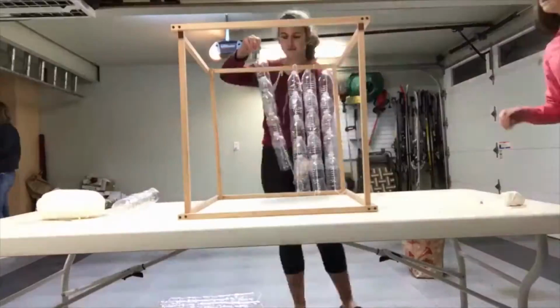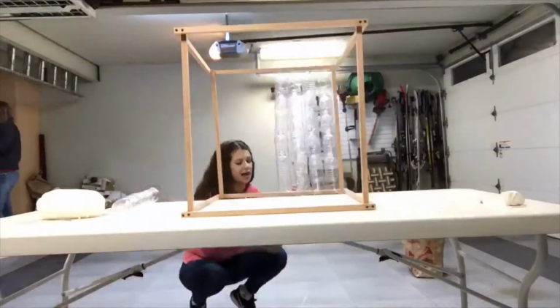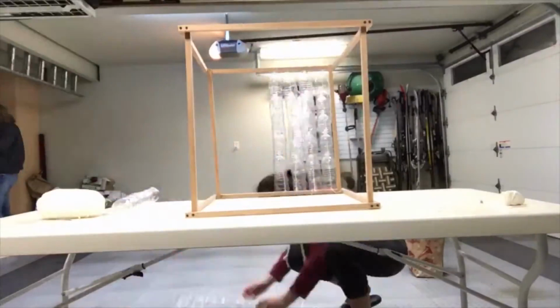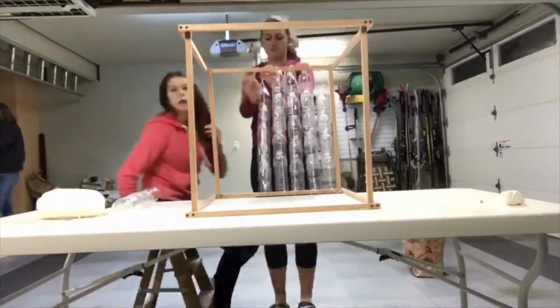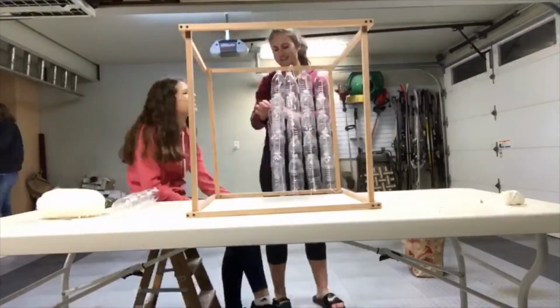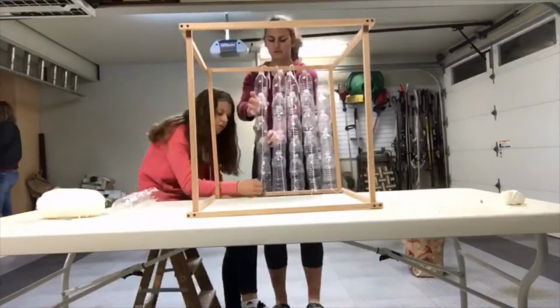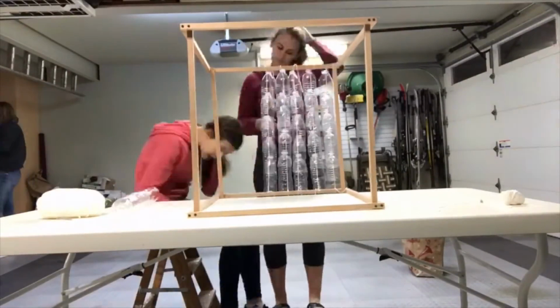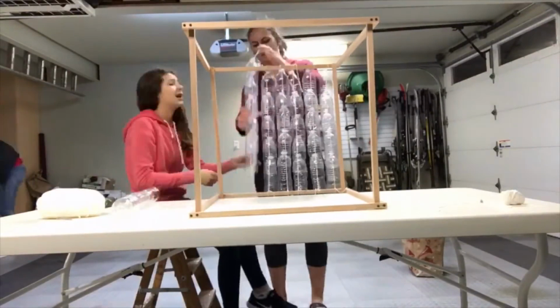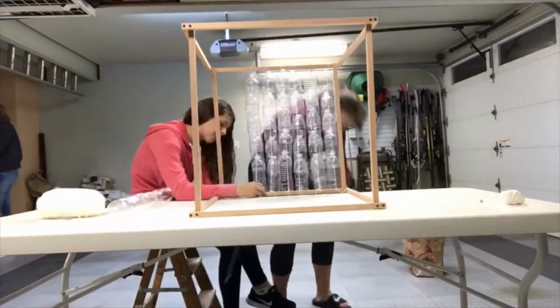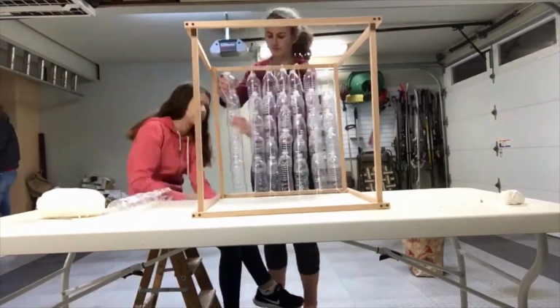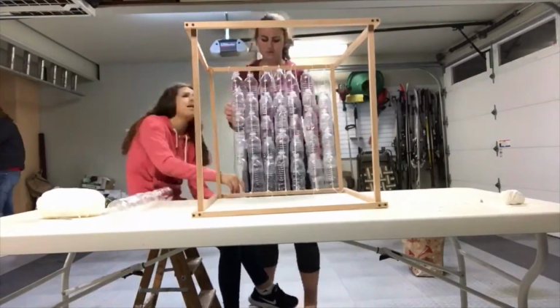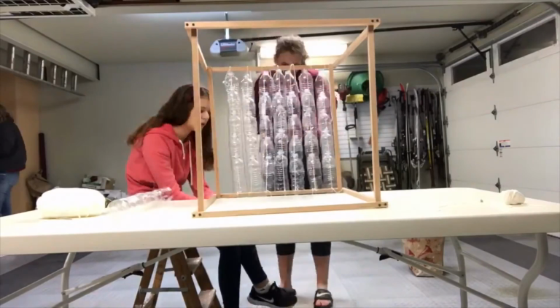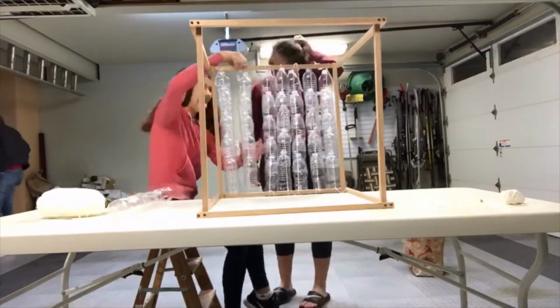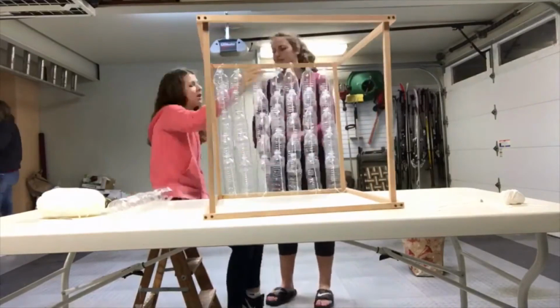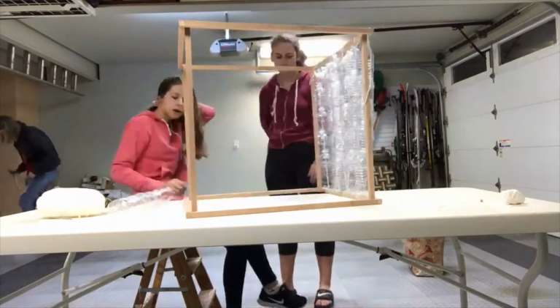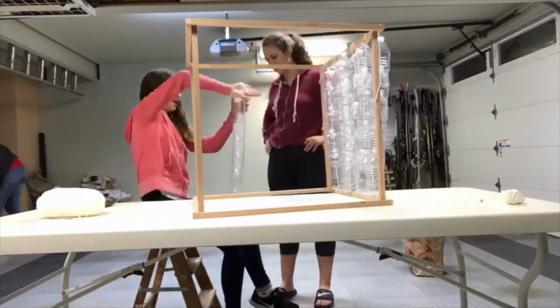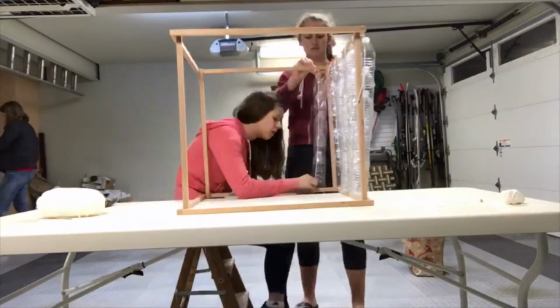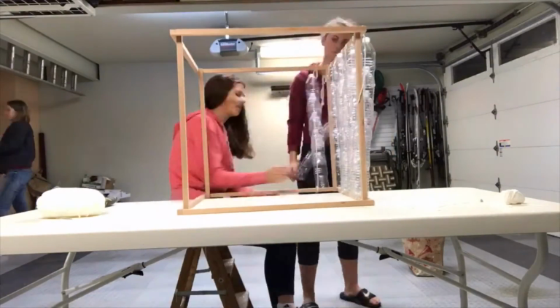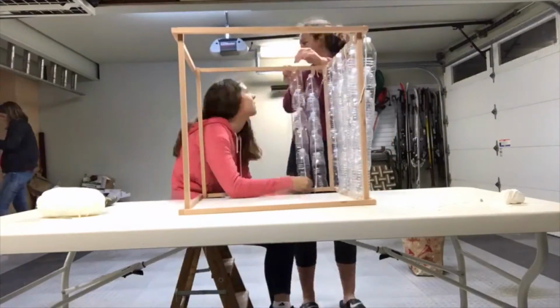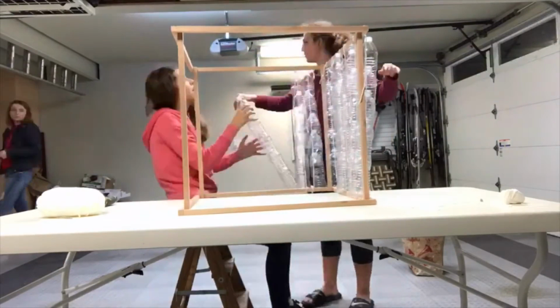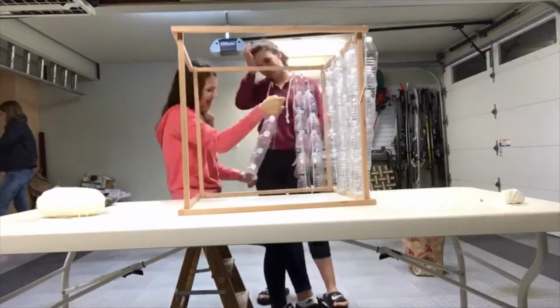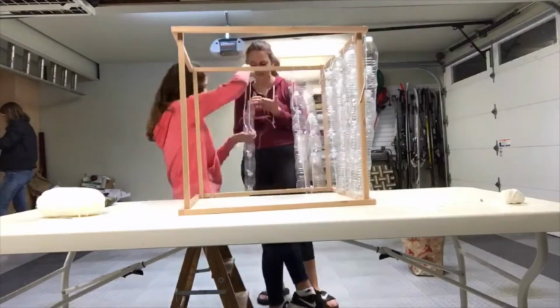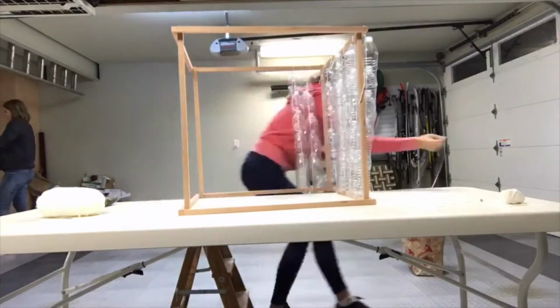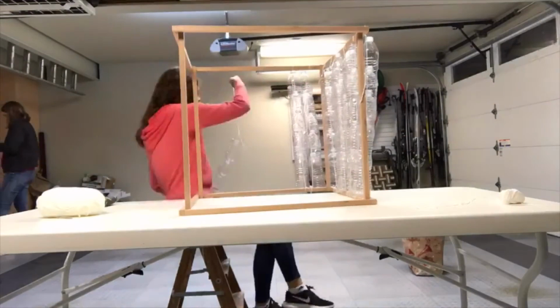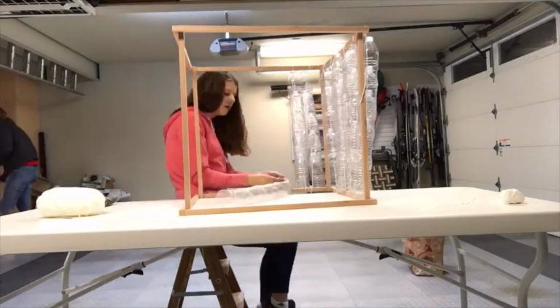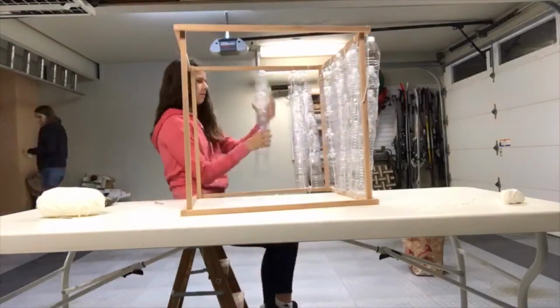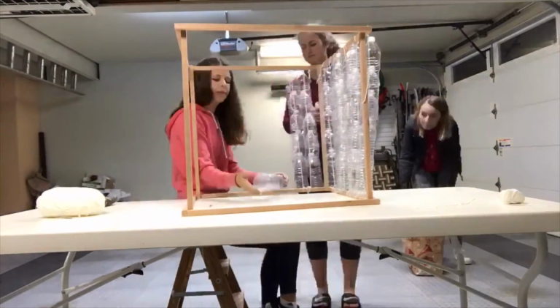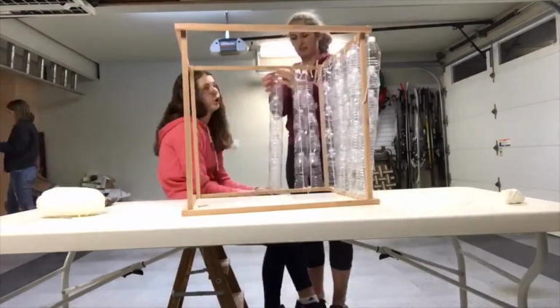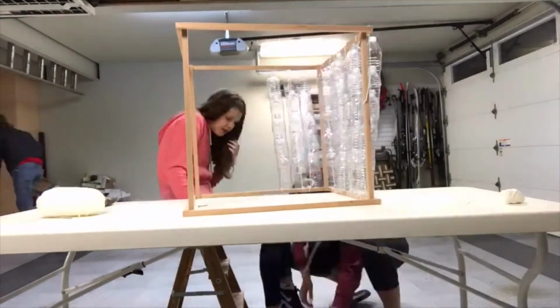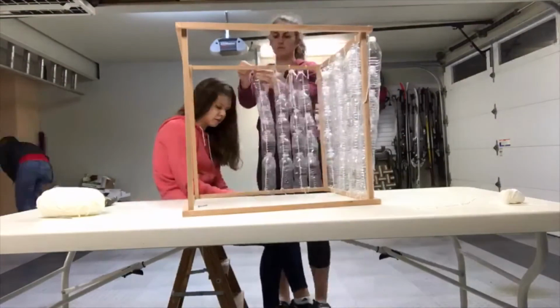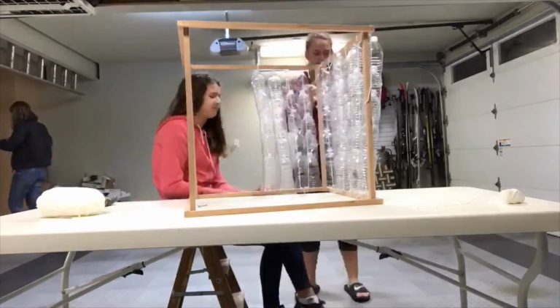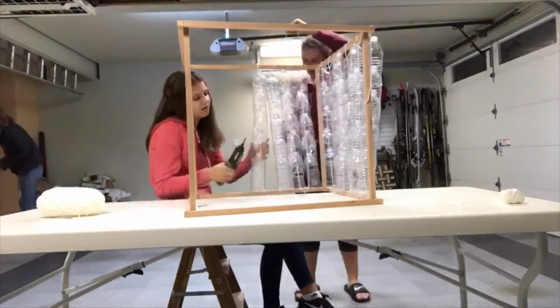We then repeated this process until all the sides of the frame were covered with the water bottles.